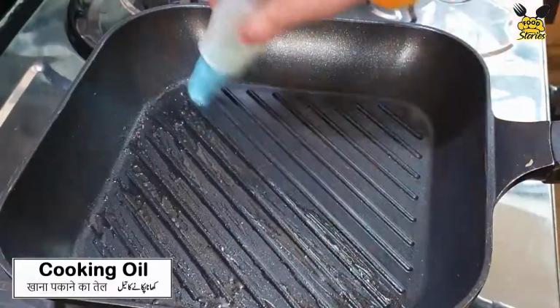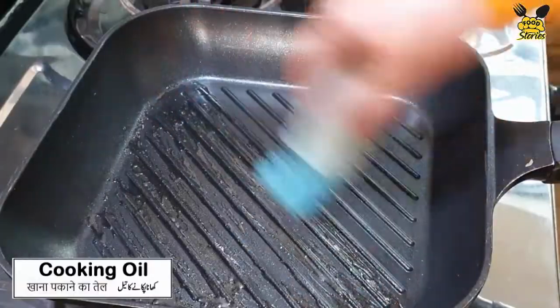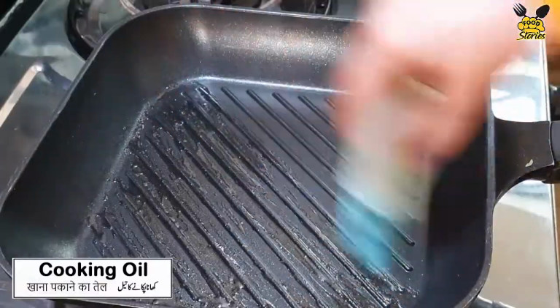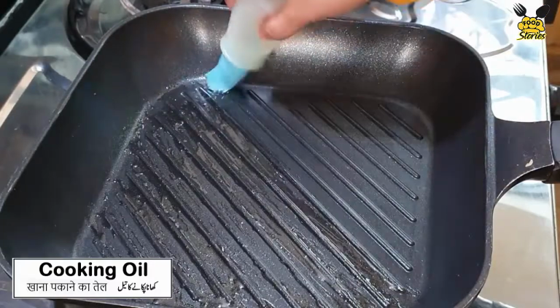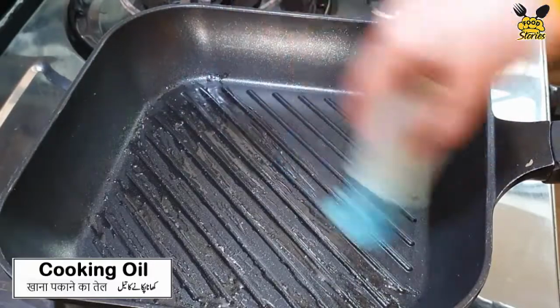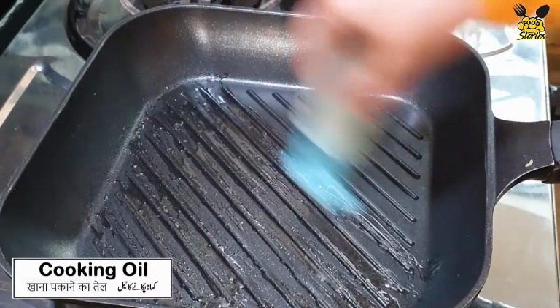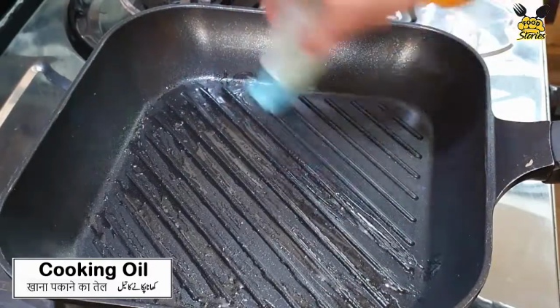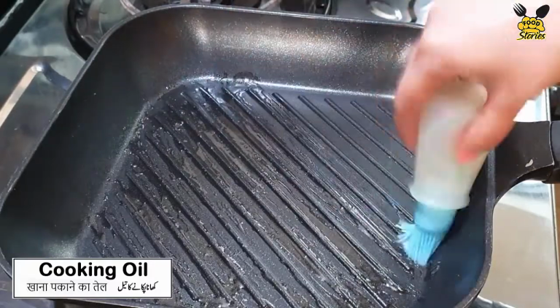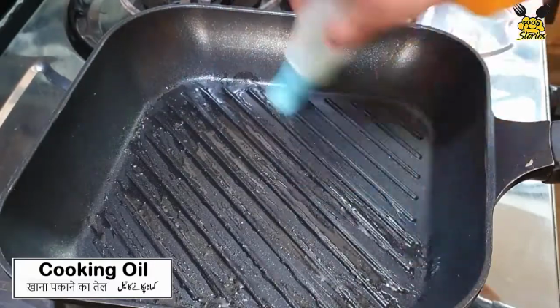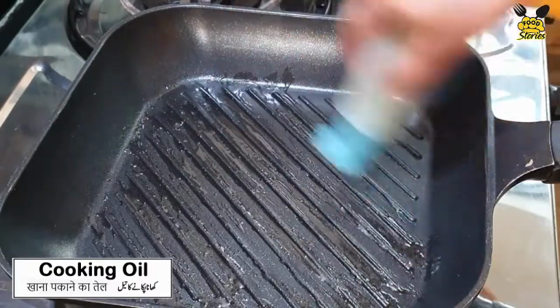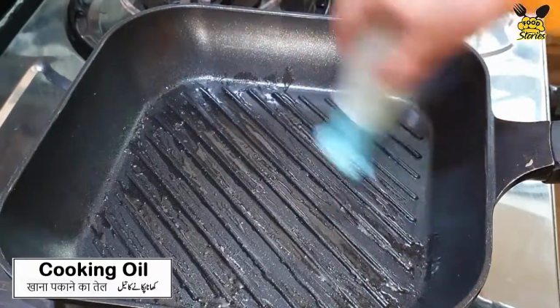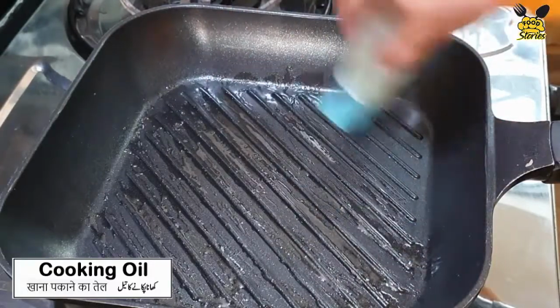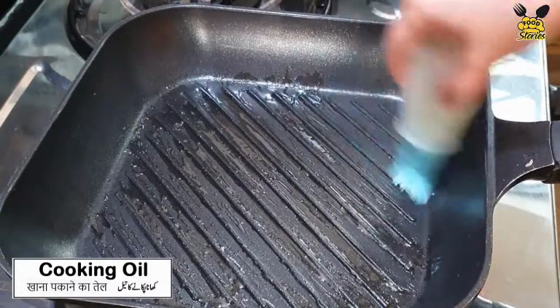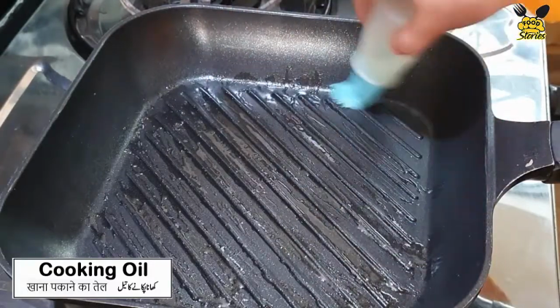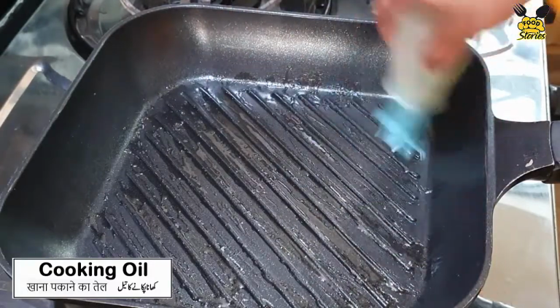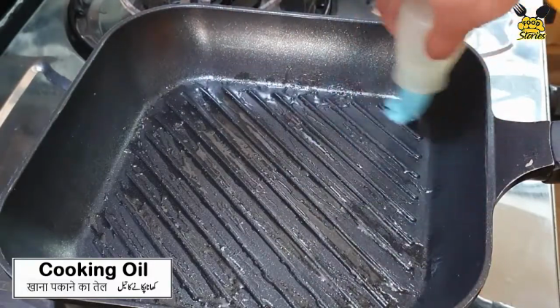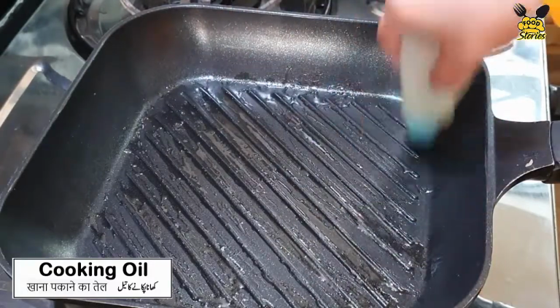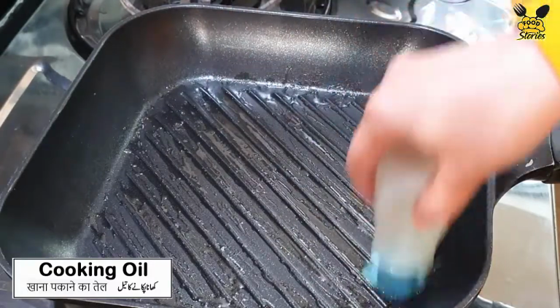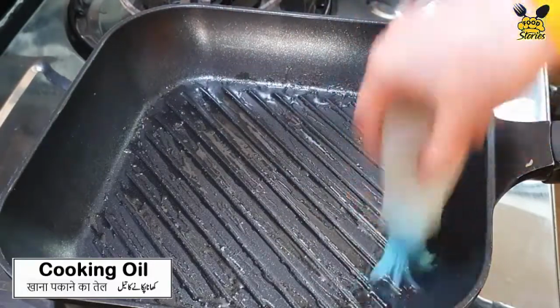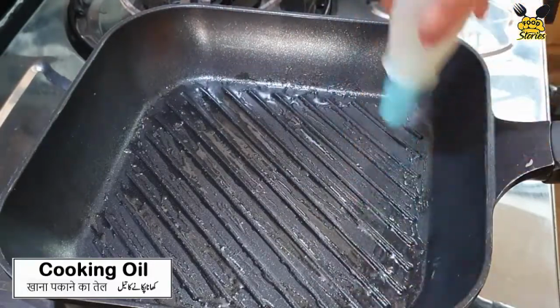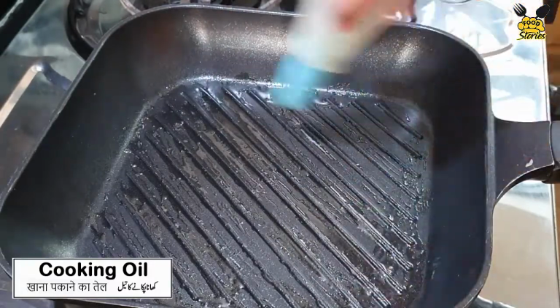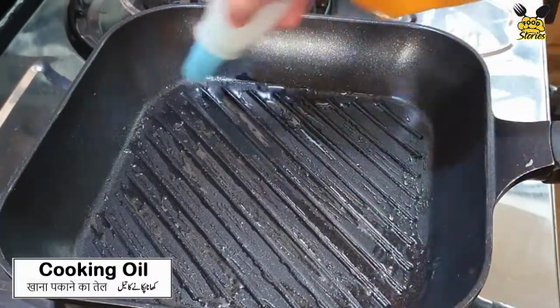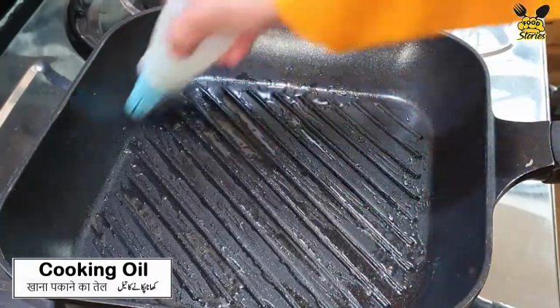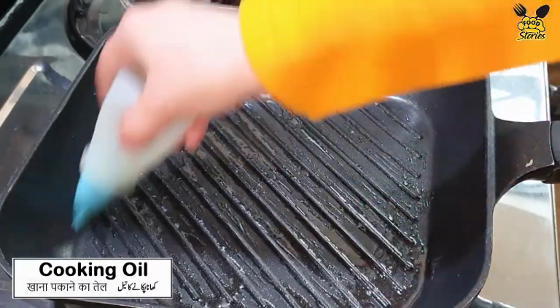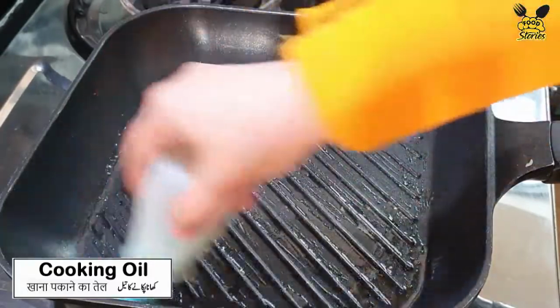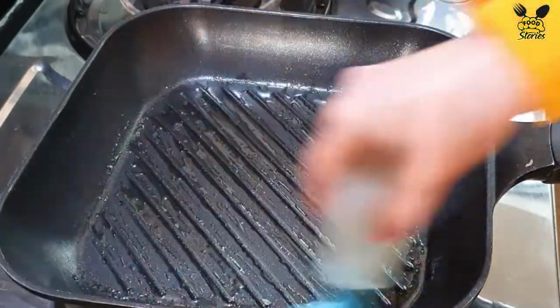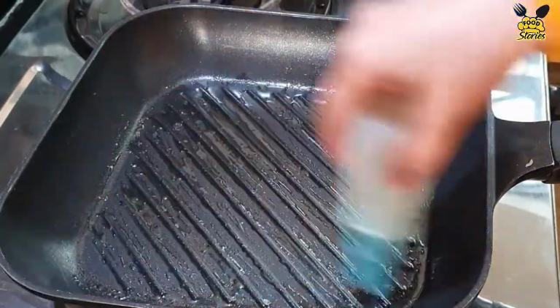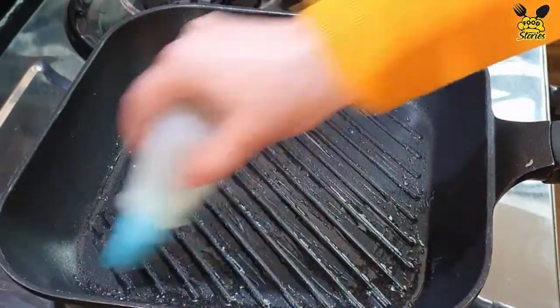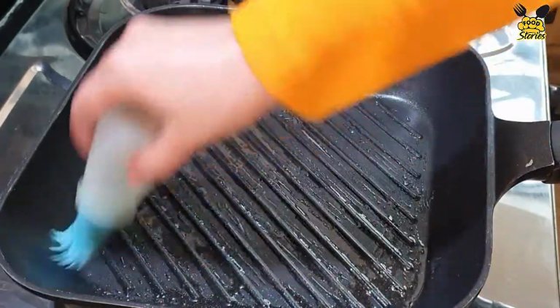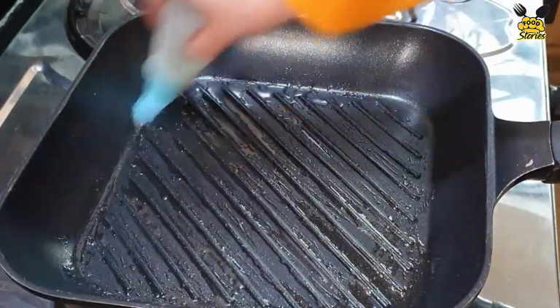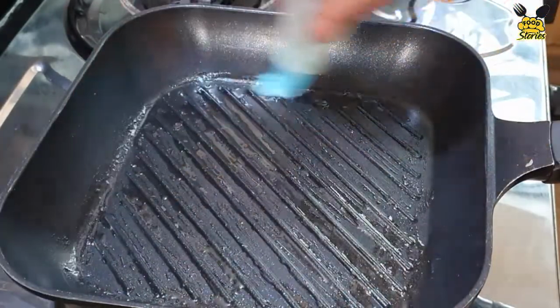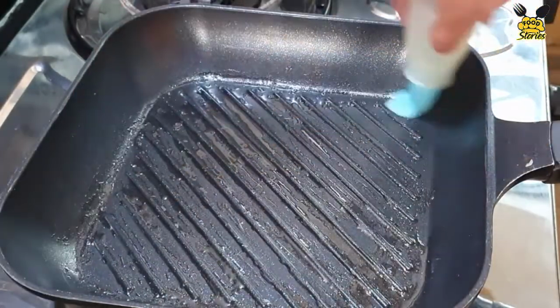We will grease the pan. If you don't have a grill pan, you can use a plain pan. I will use this pan.